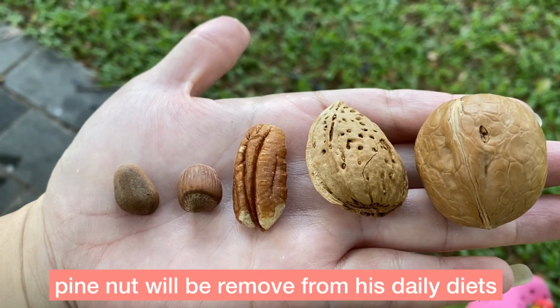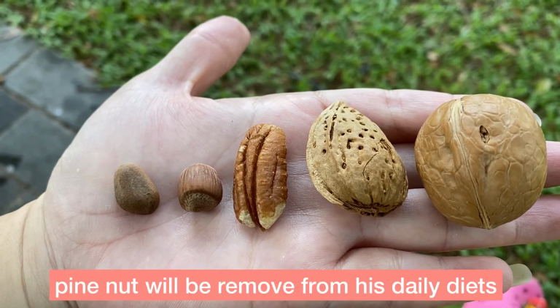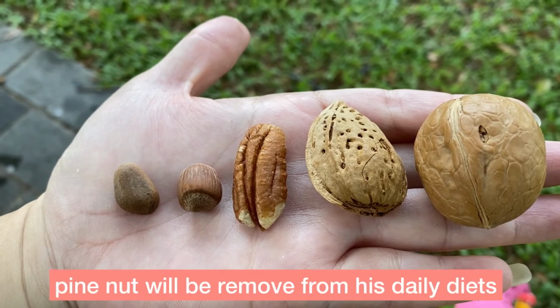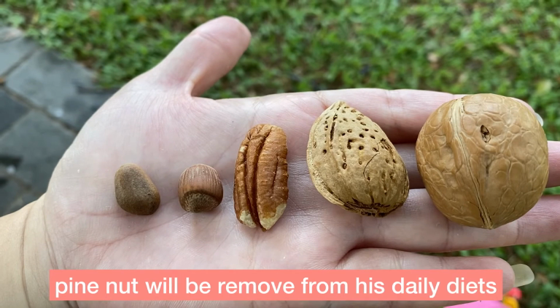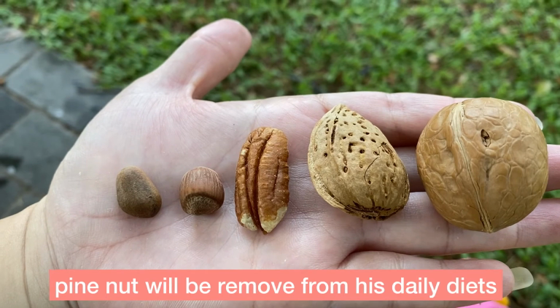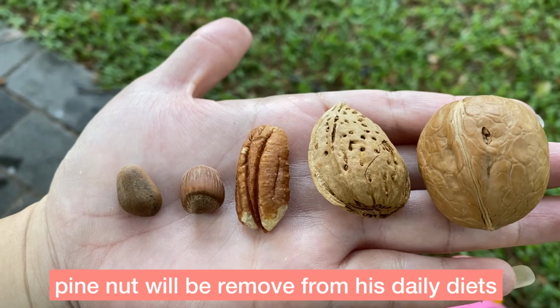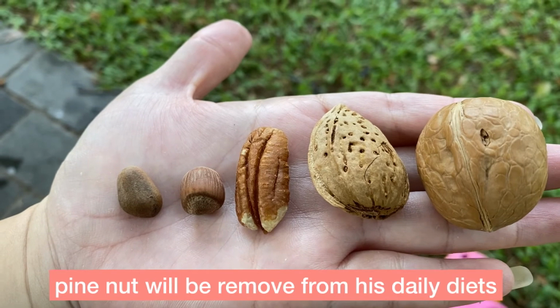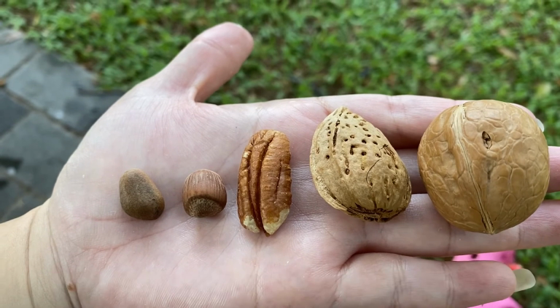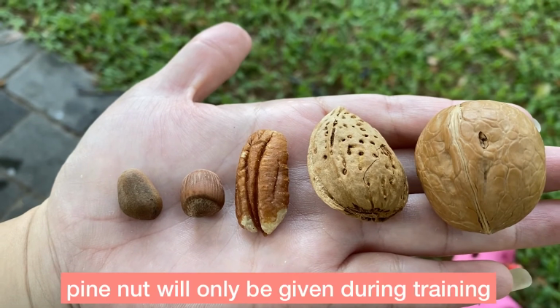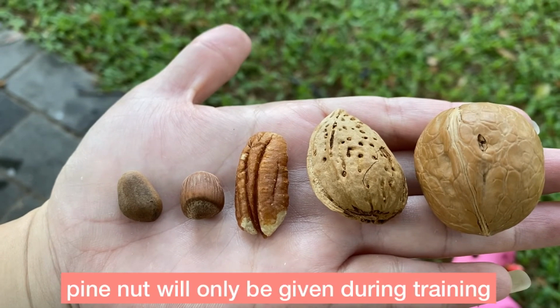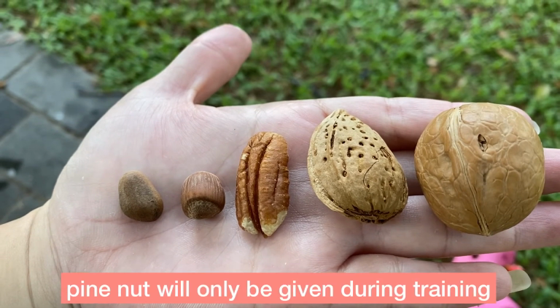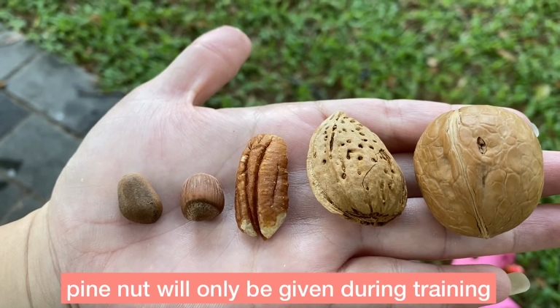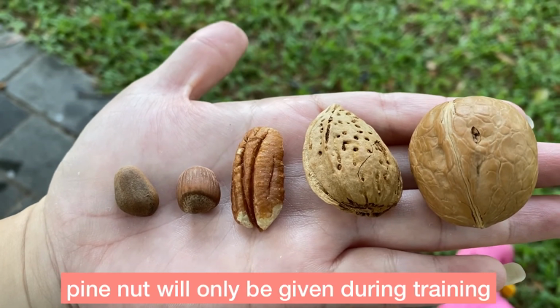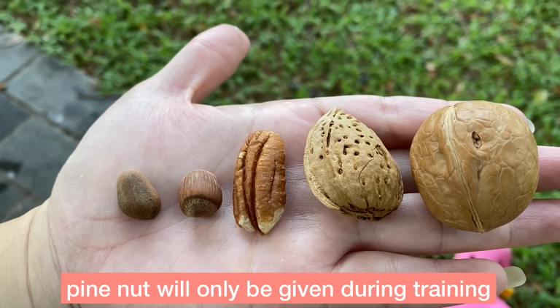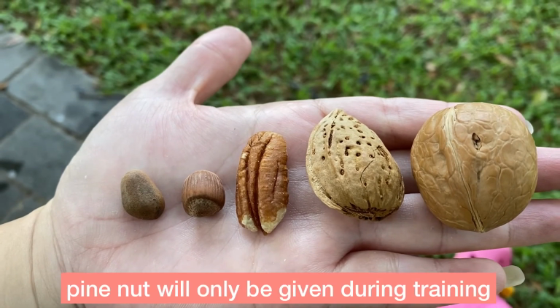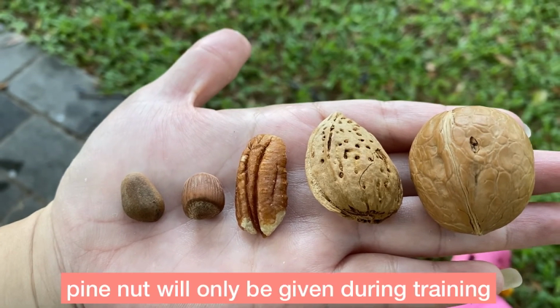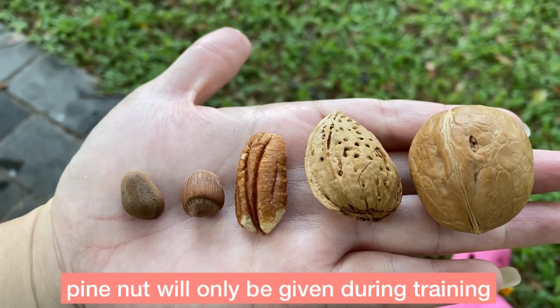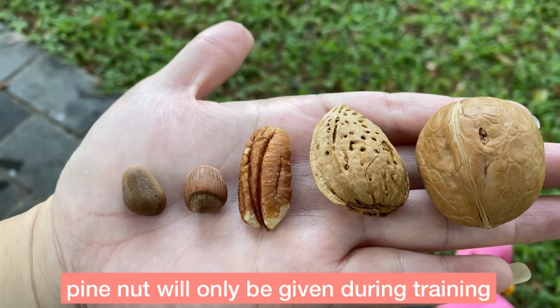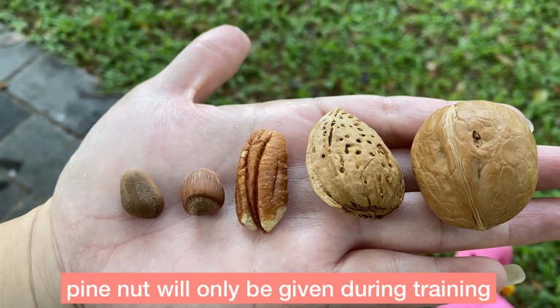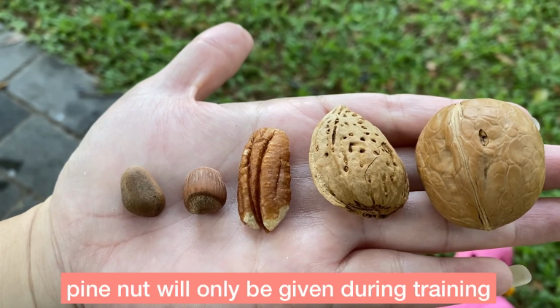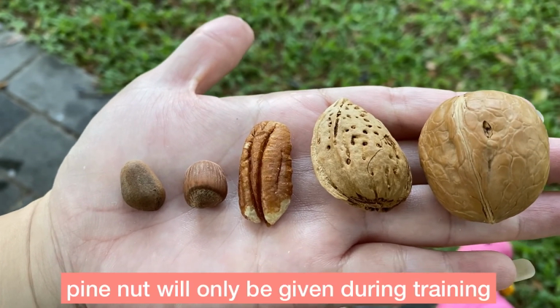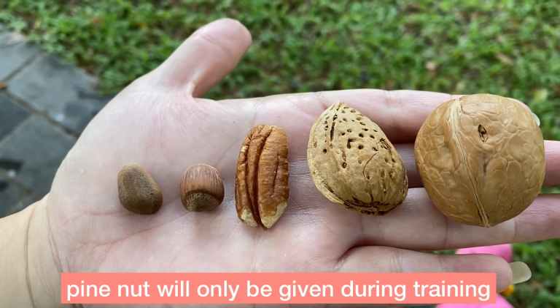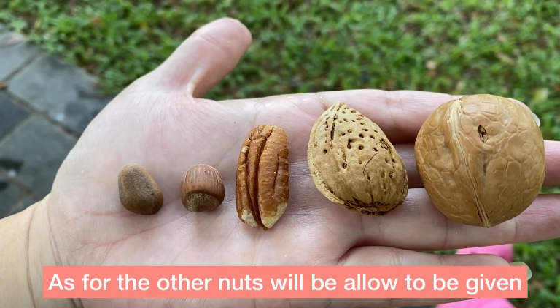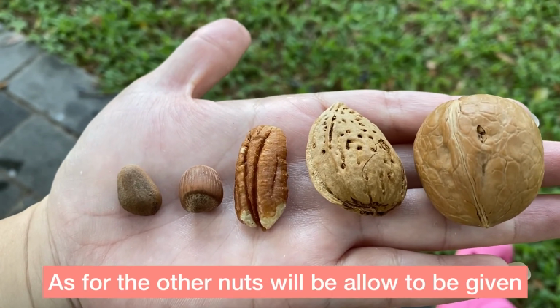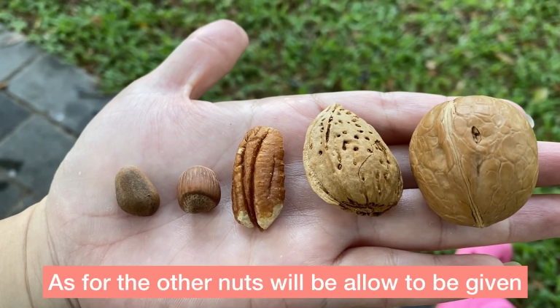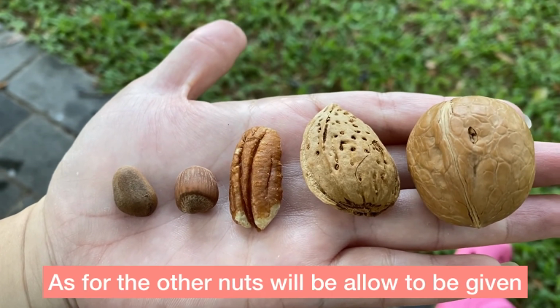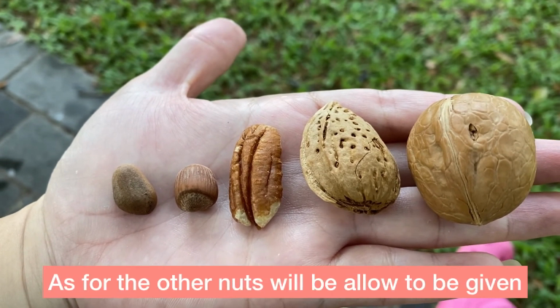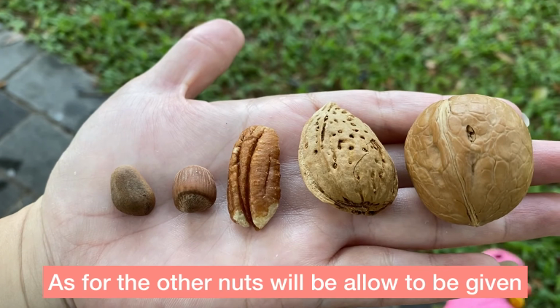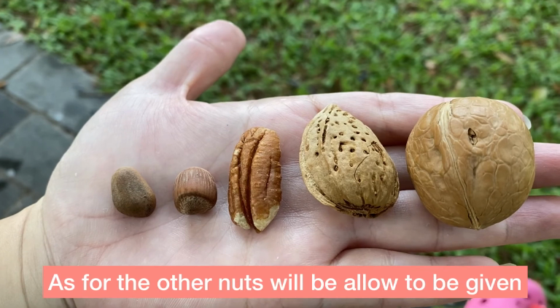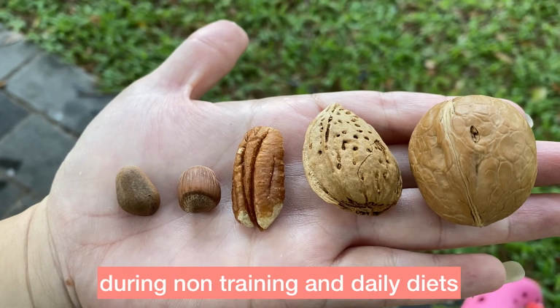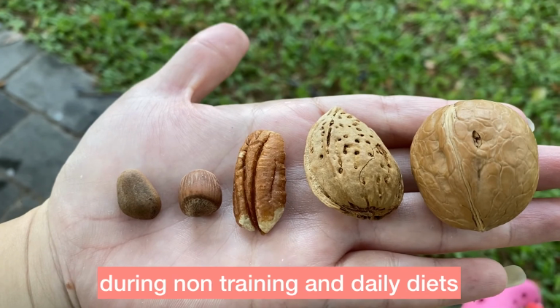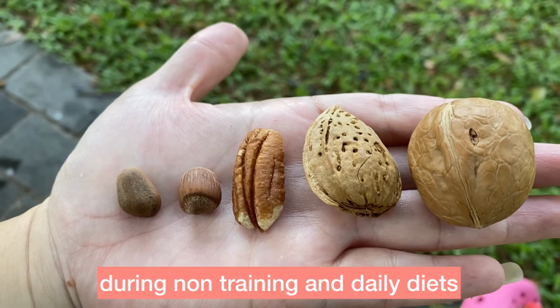The pine nut will not be fed at home — pine nut is only fed during training. The other four nuts will be given at home.